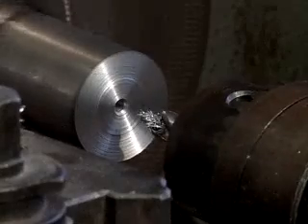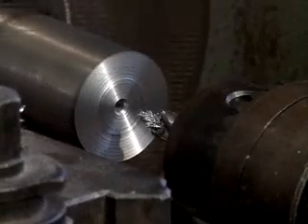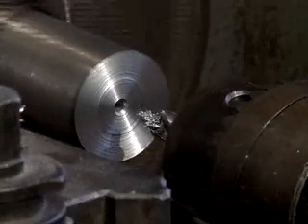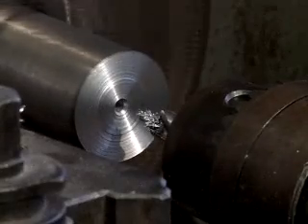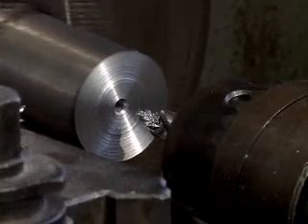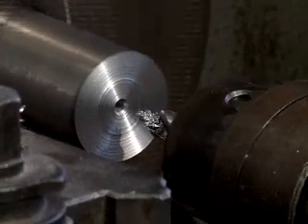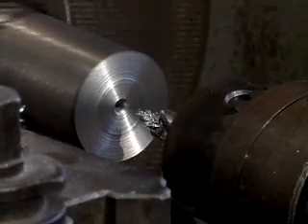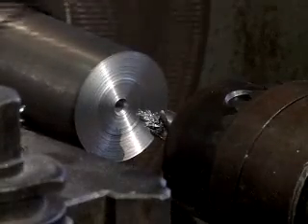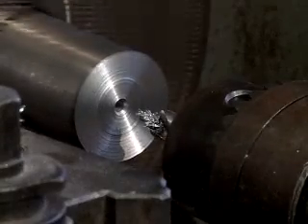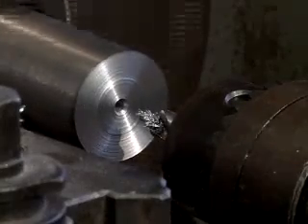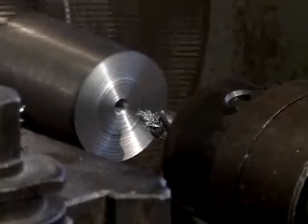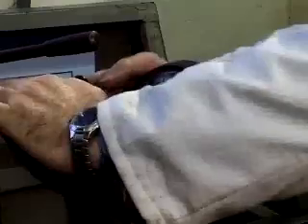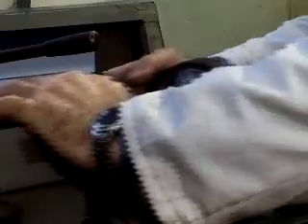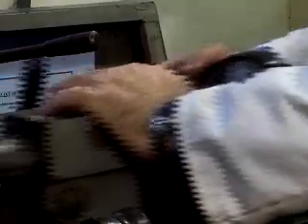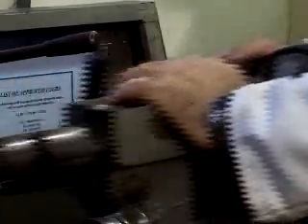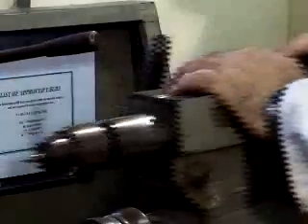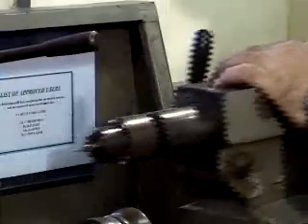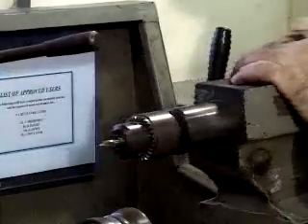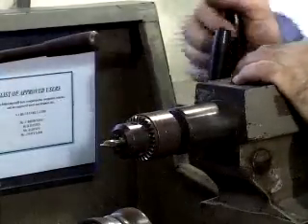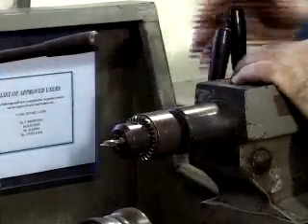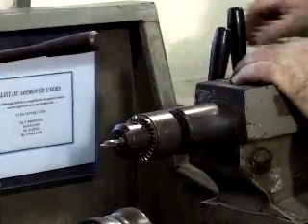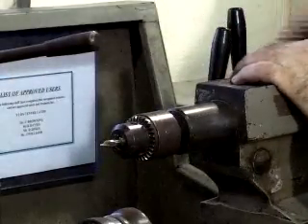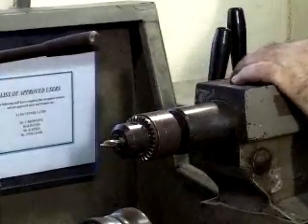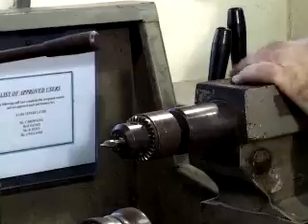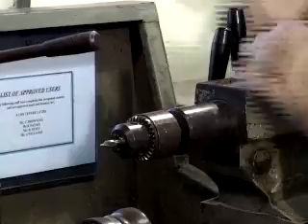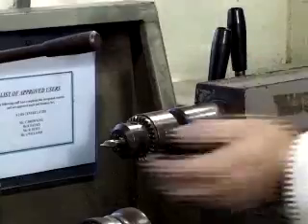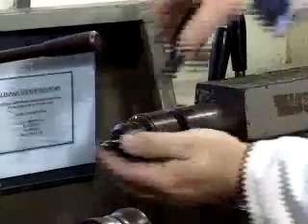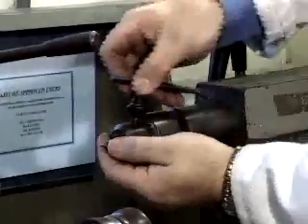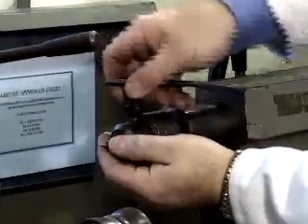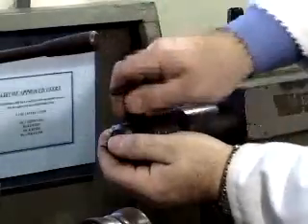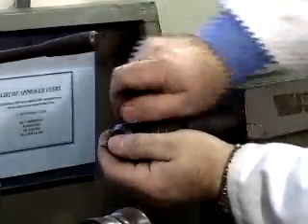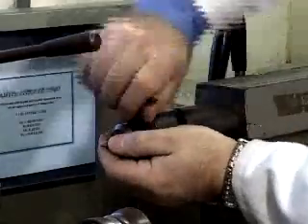Measurements and adjustments should only be carried out after the machine is stationary and has been isolated.